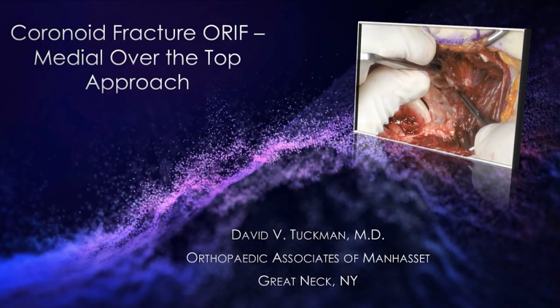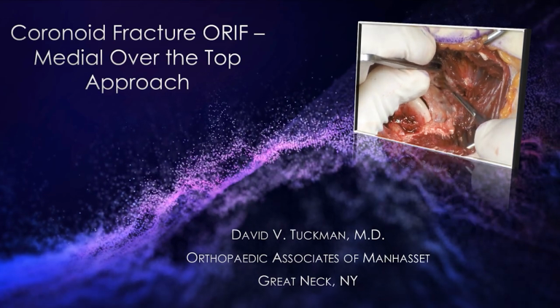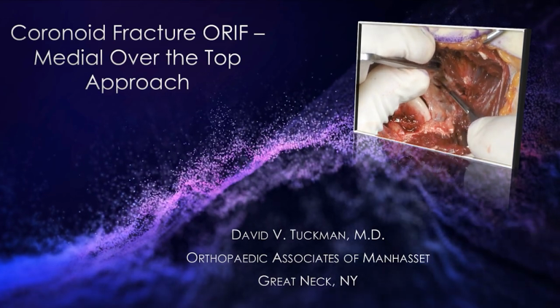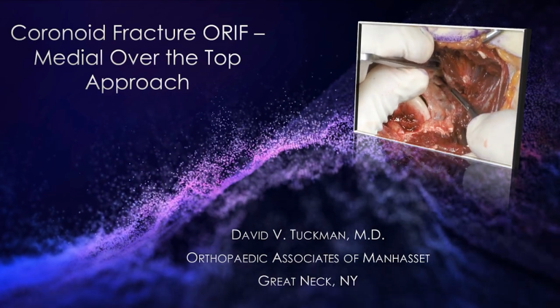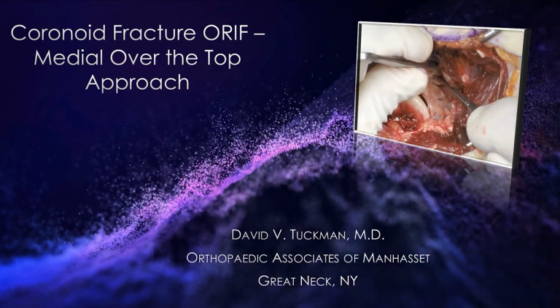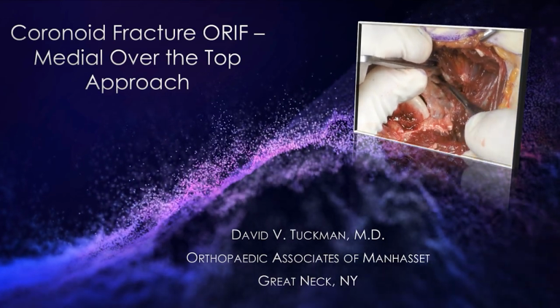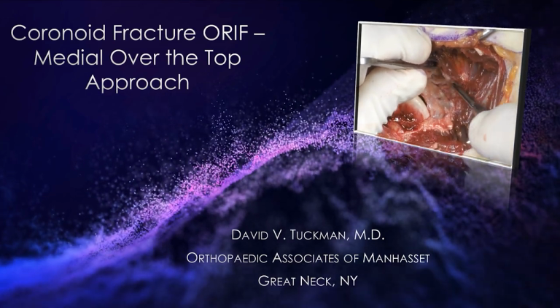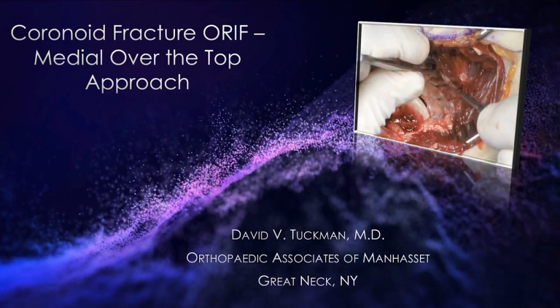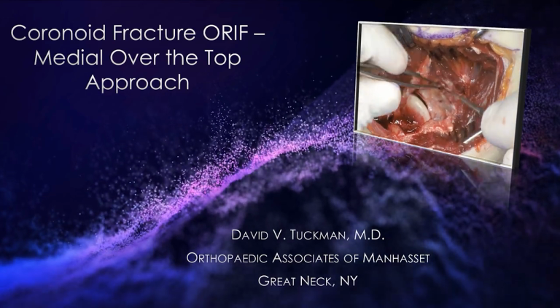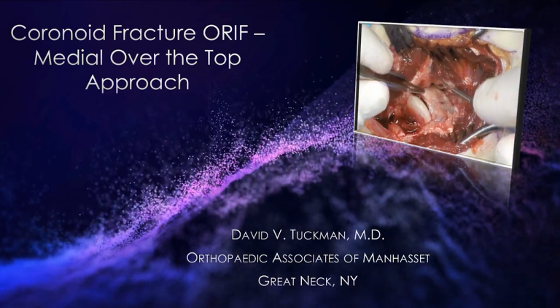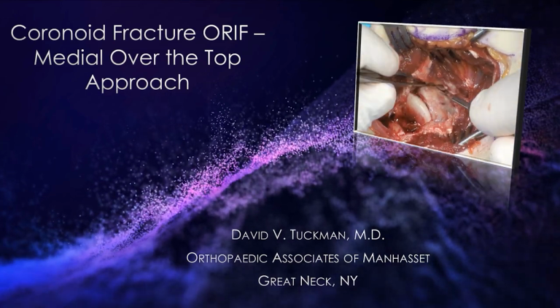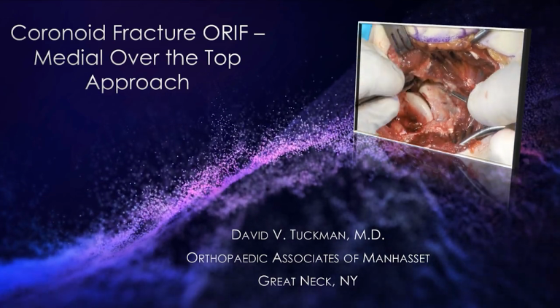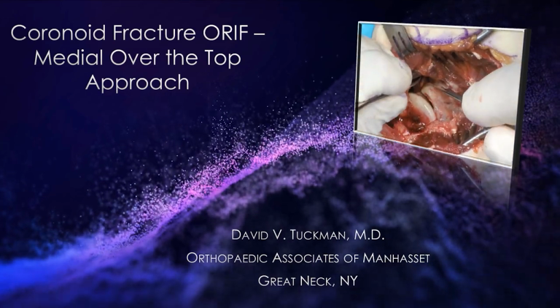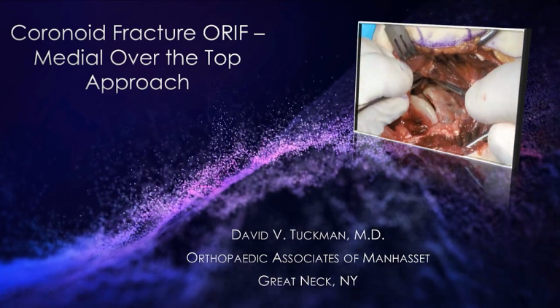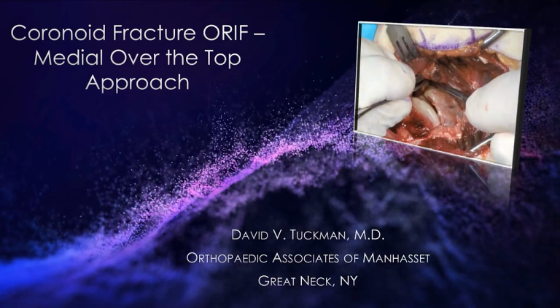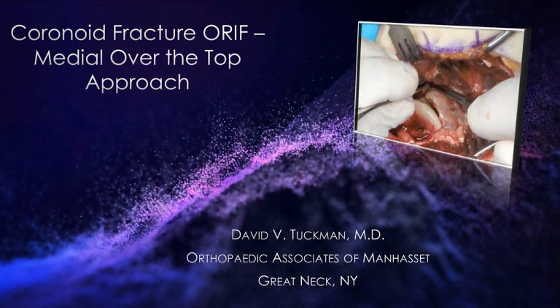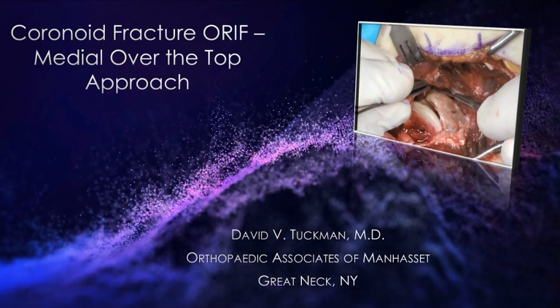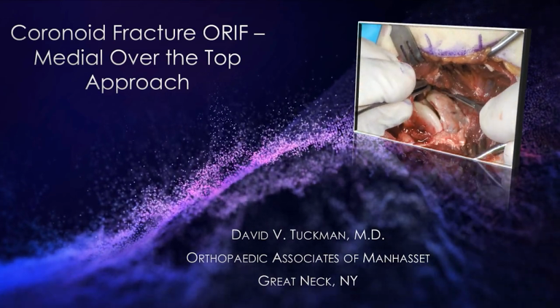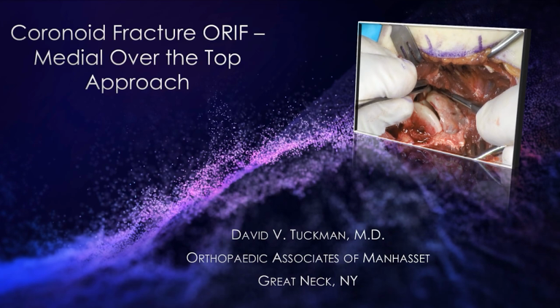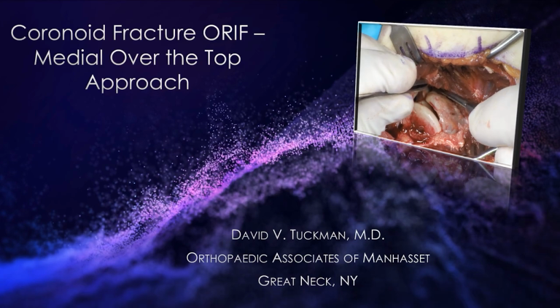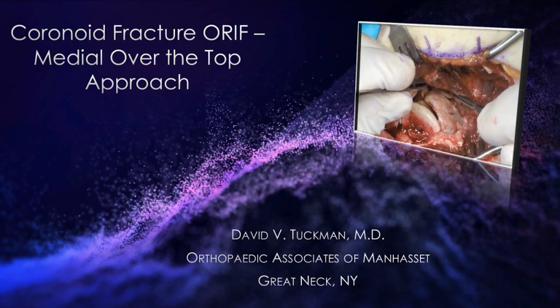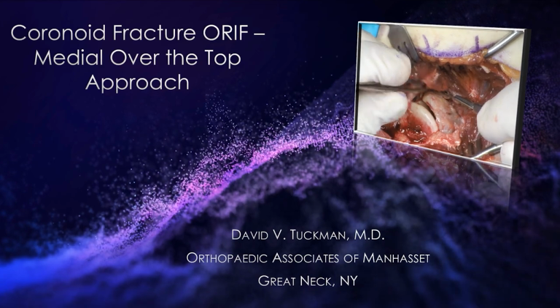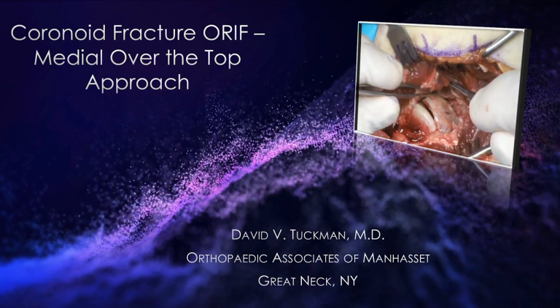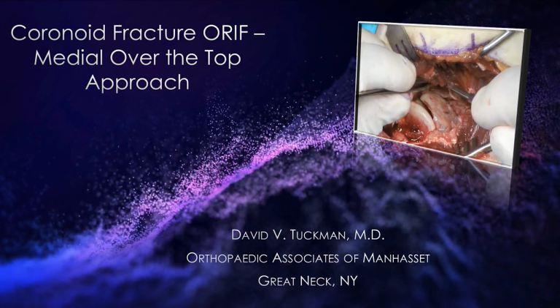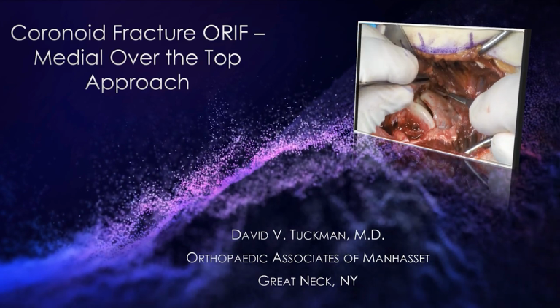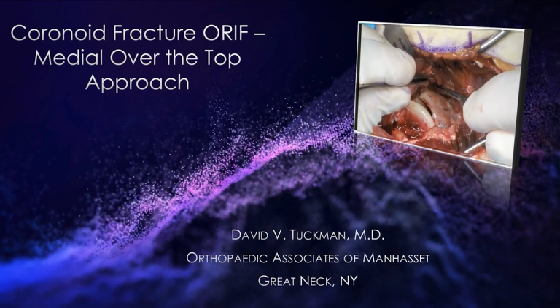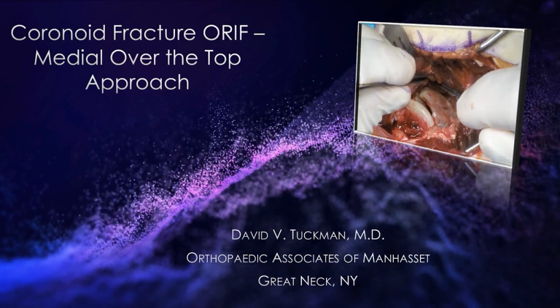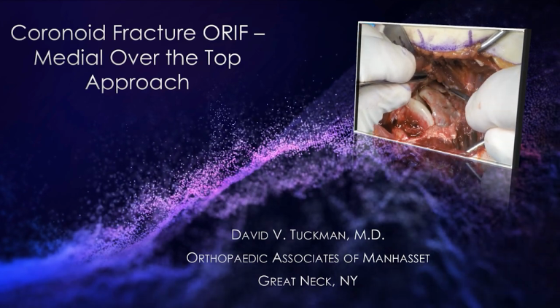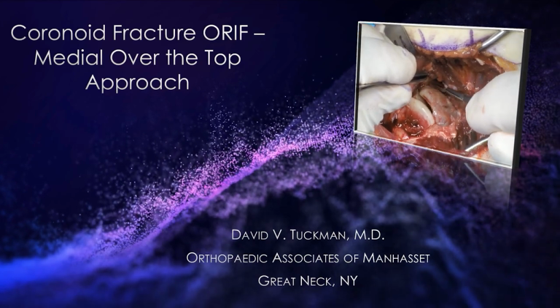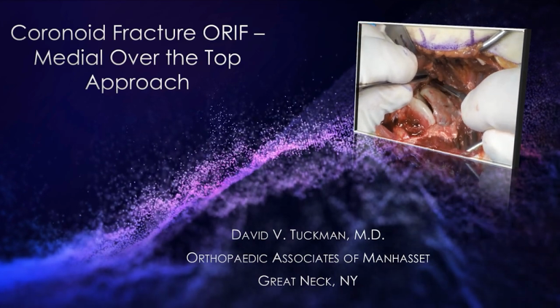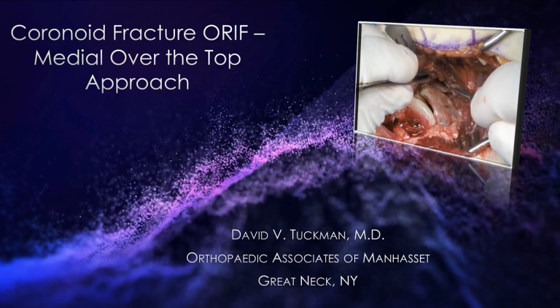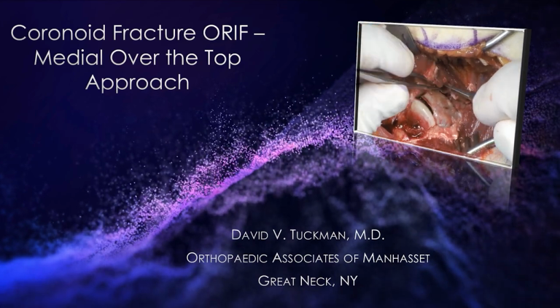This is Dr. Tuchman. I'm going to be speaking about a coronoid fracture ORIF using the medial over-the-top approach.